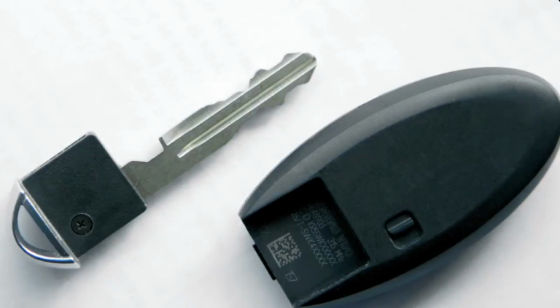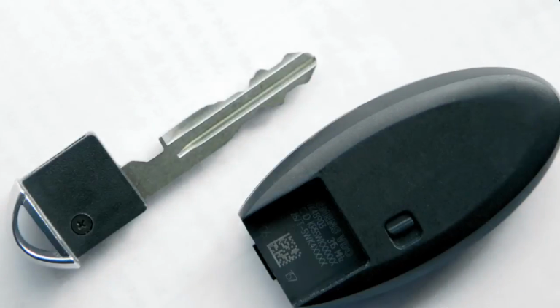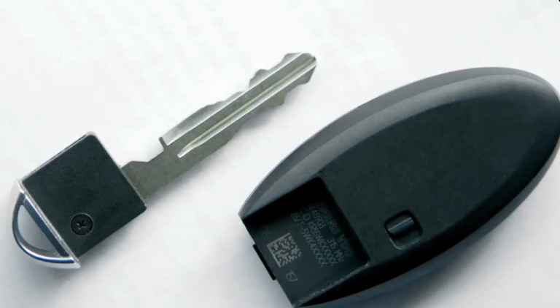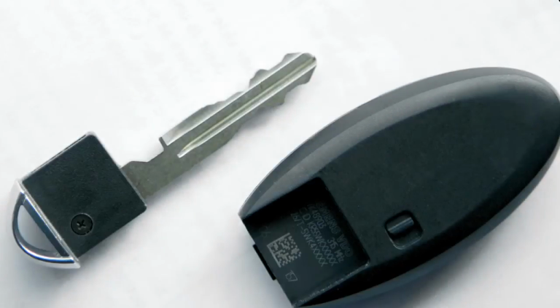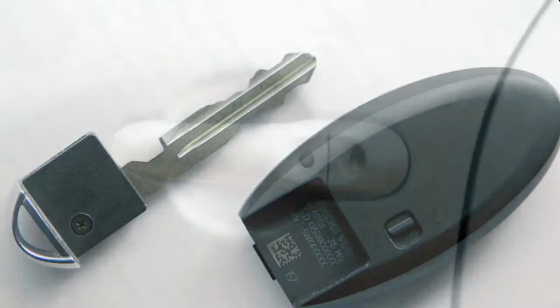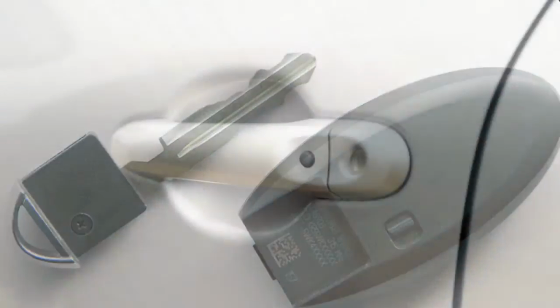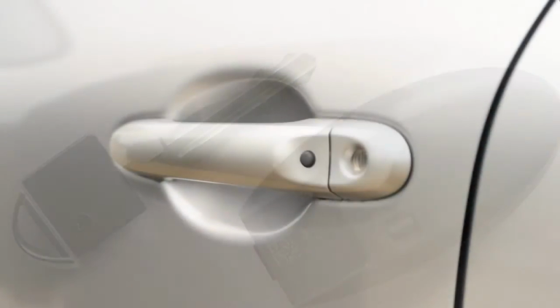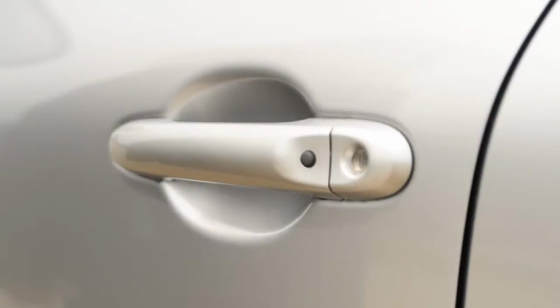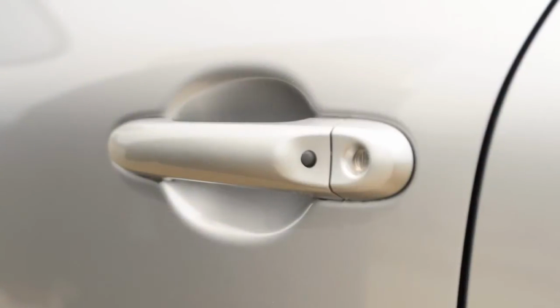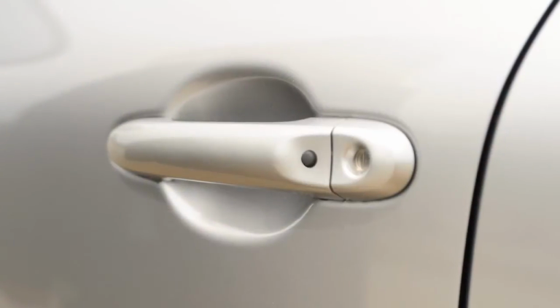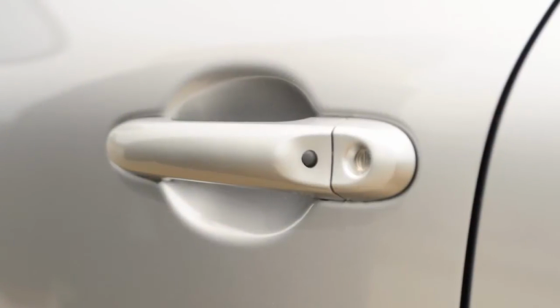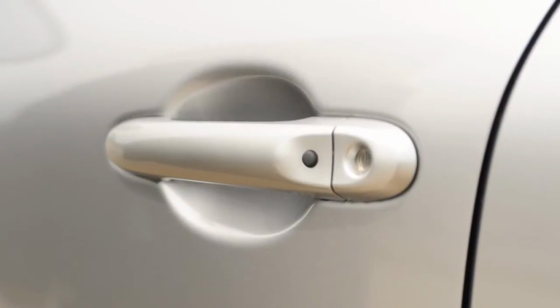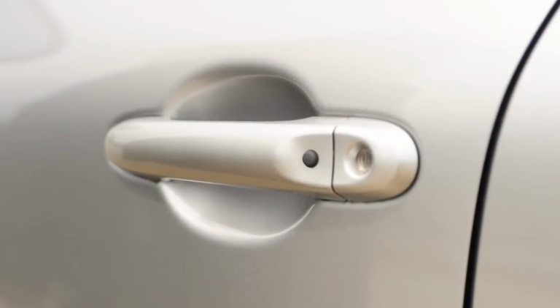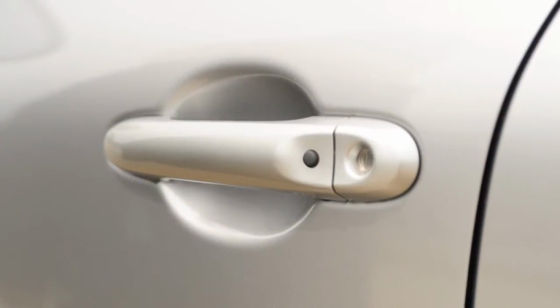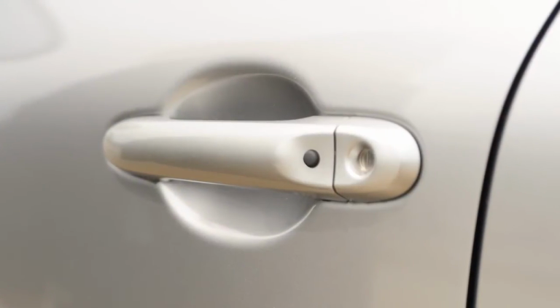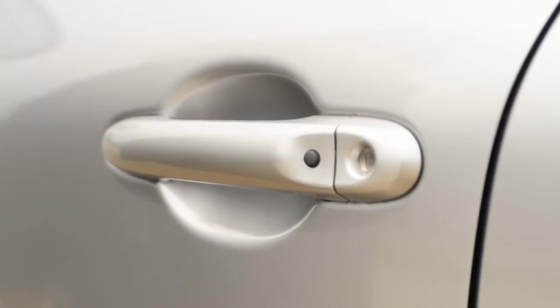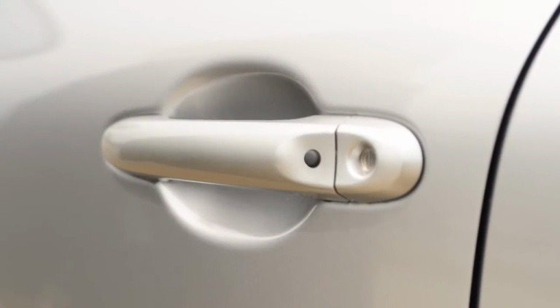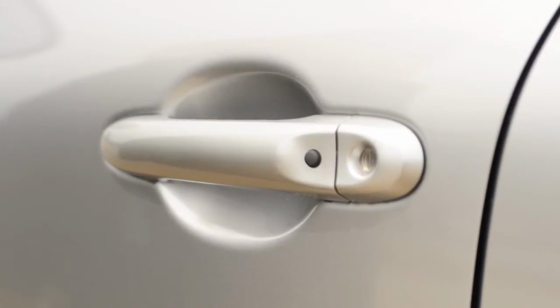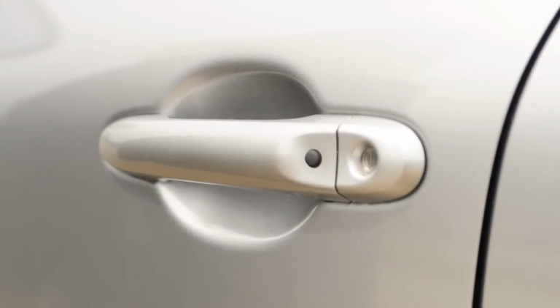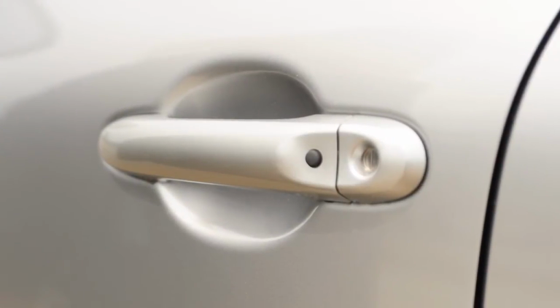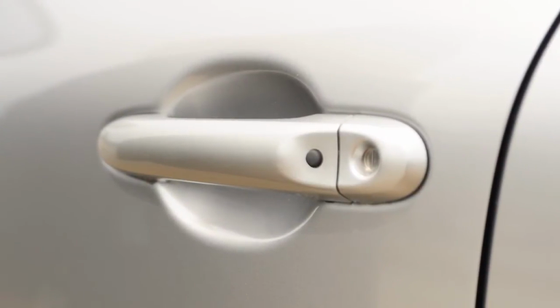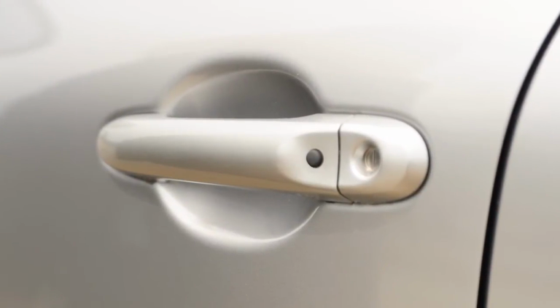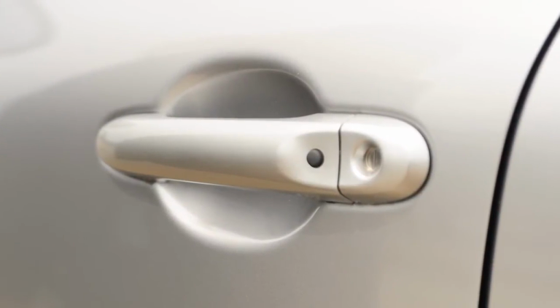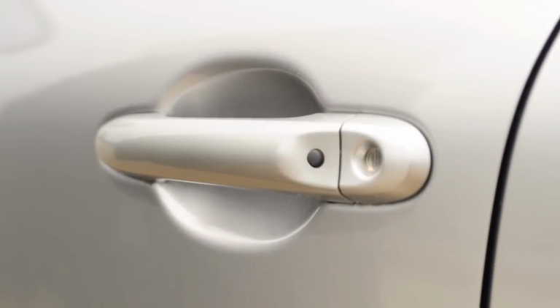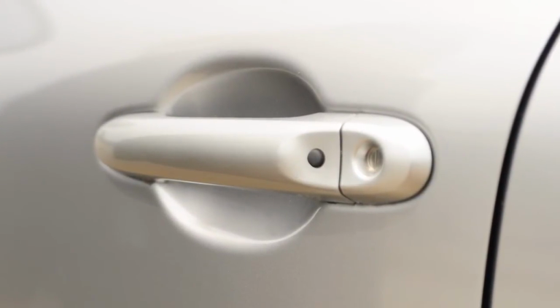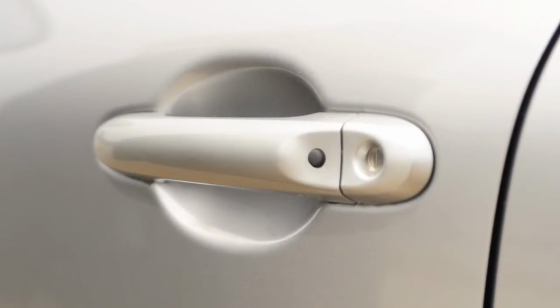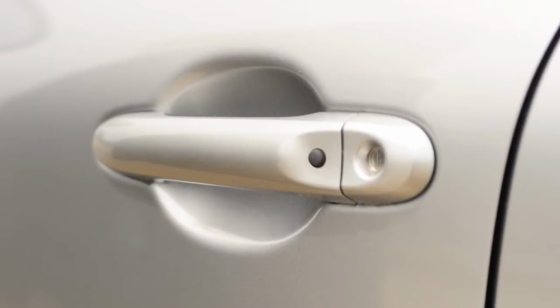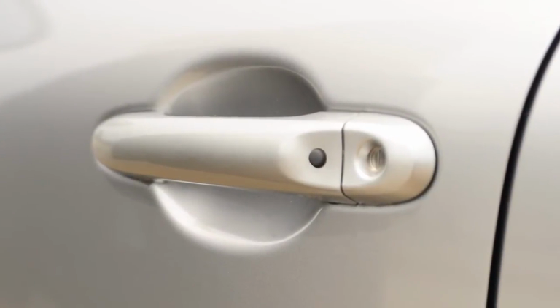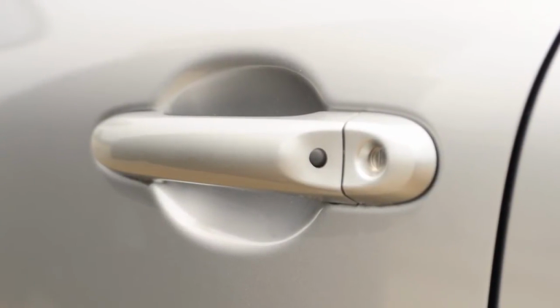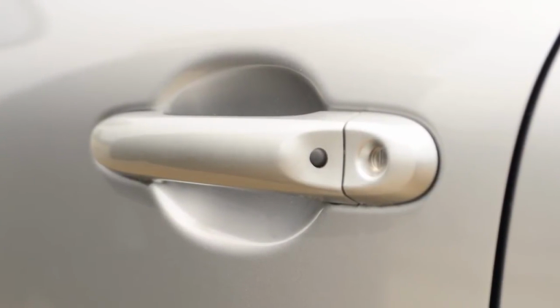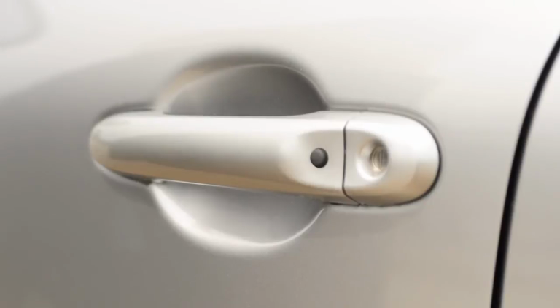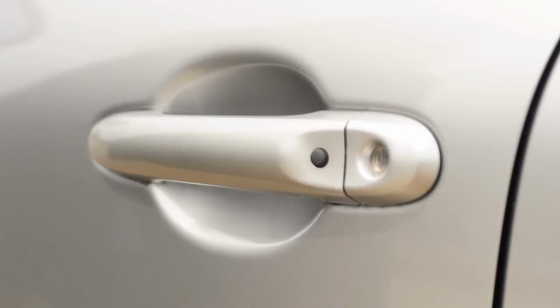Then insert the mechanical key into the key cylinder on the driver's door to lock or unlock the vehicle.